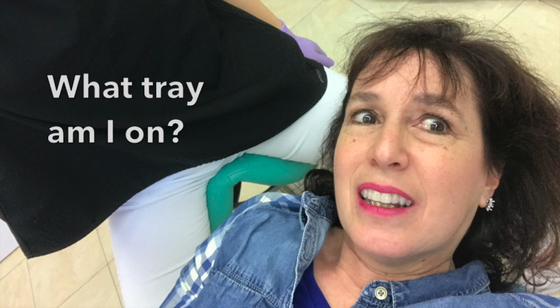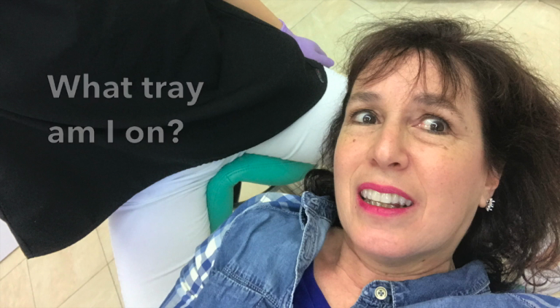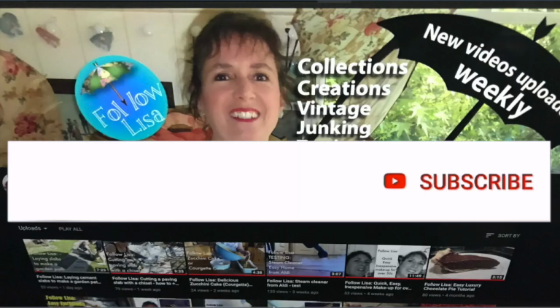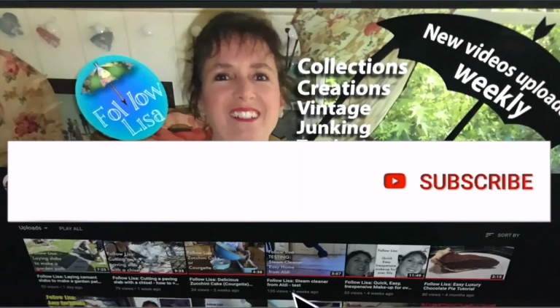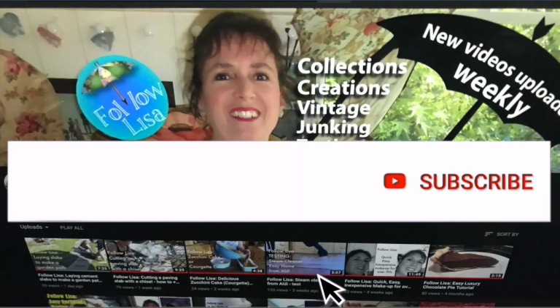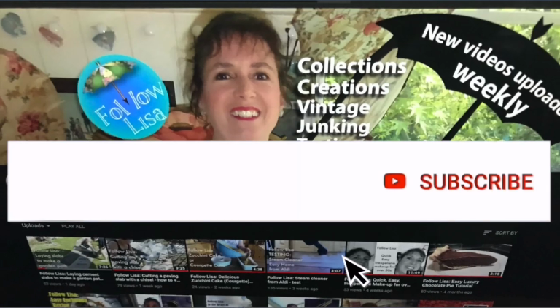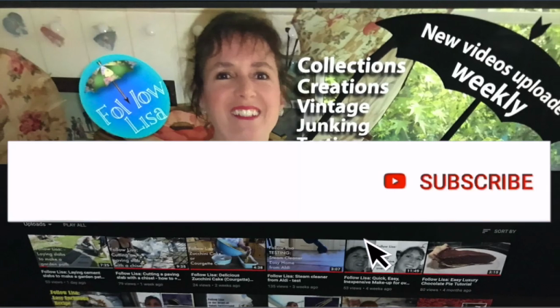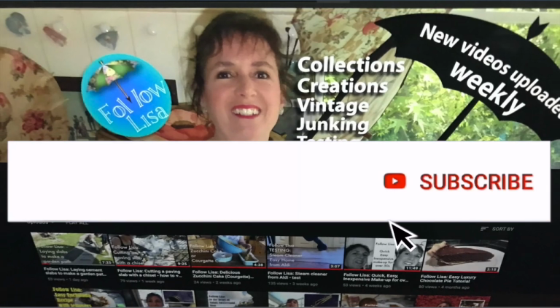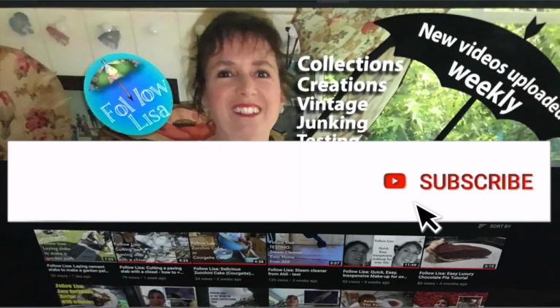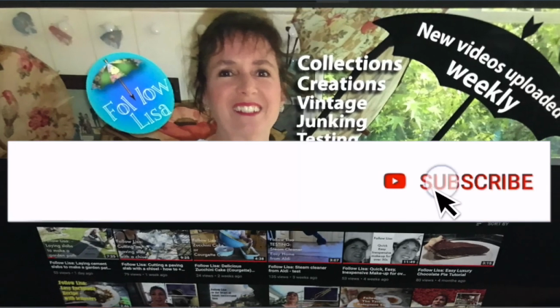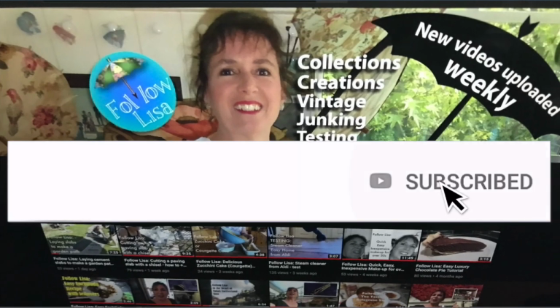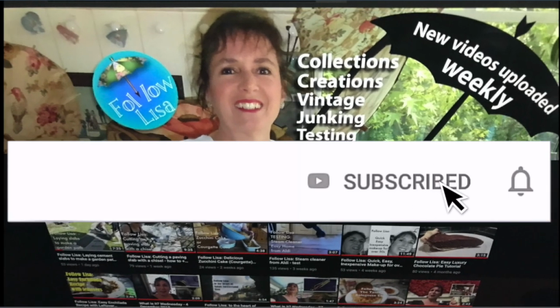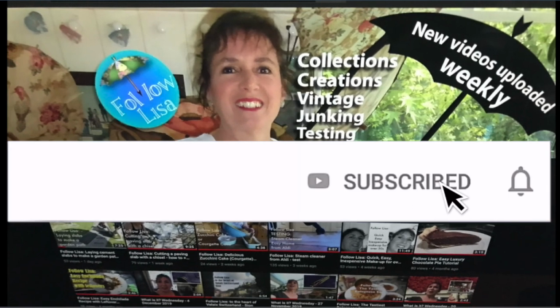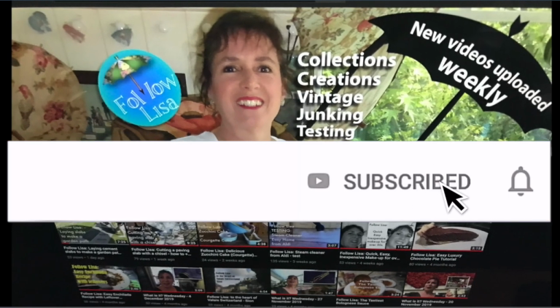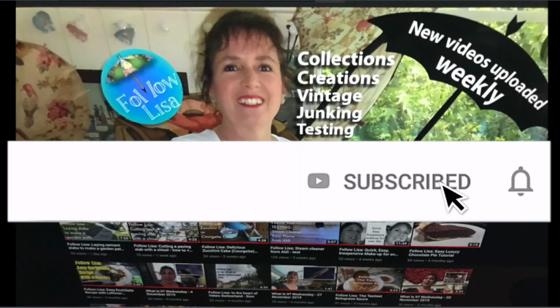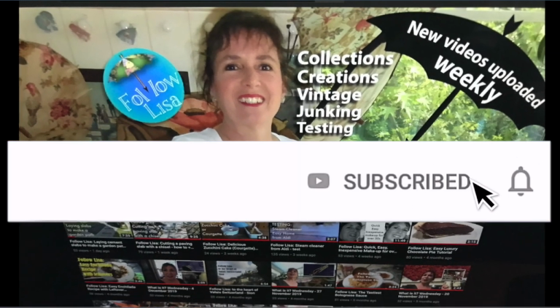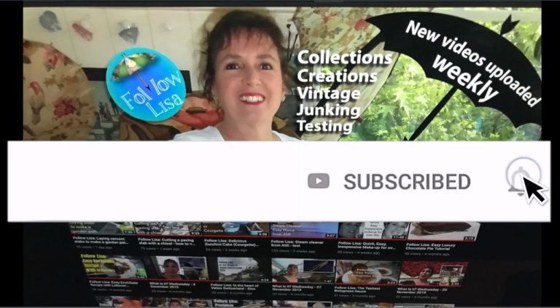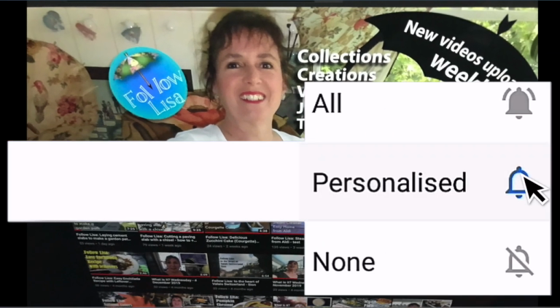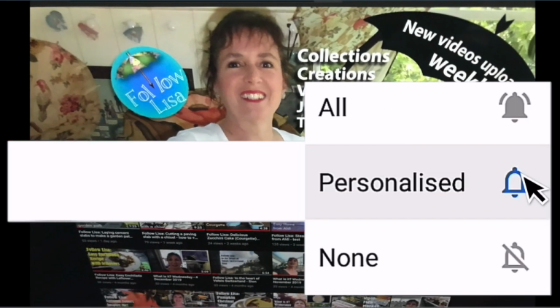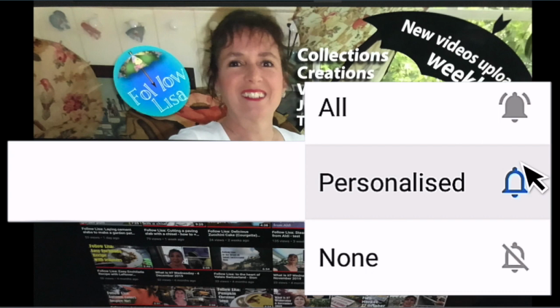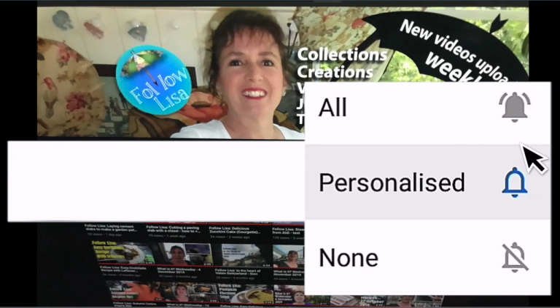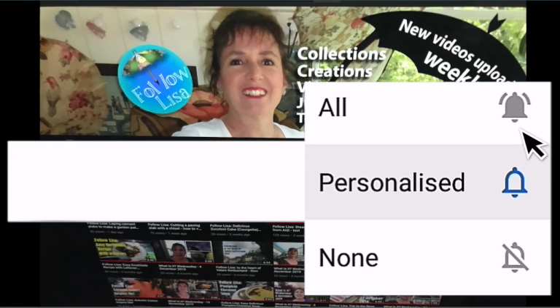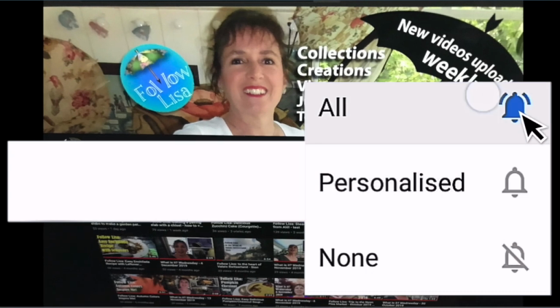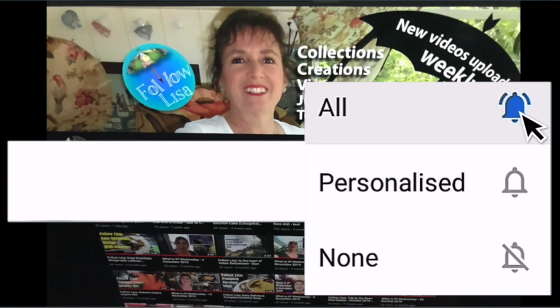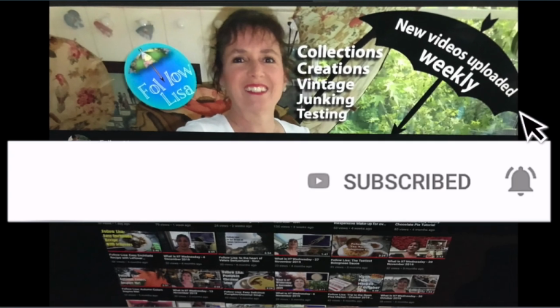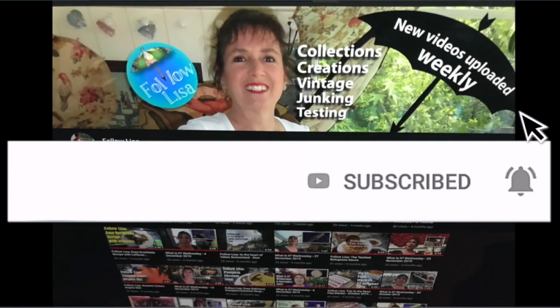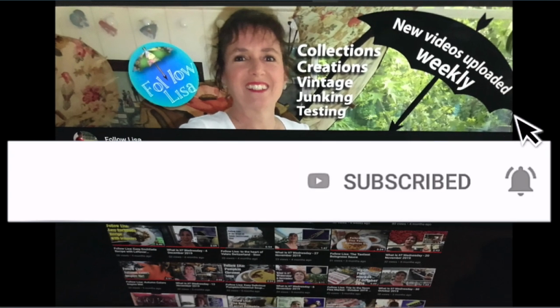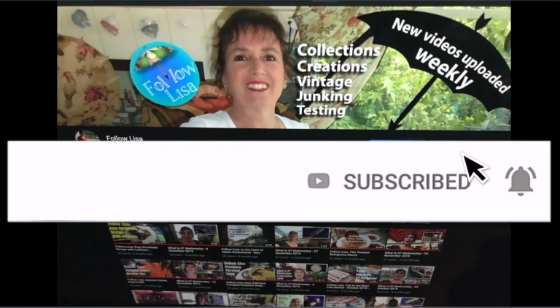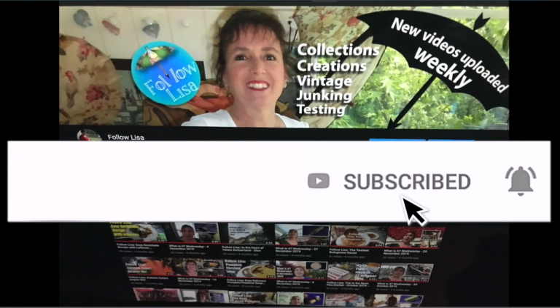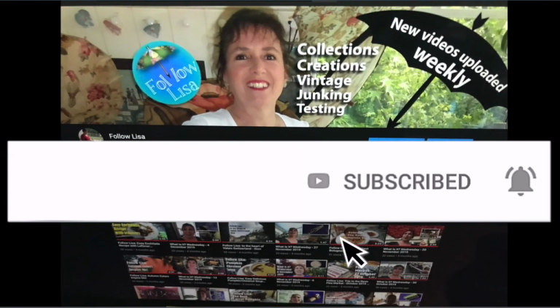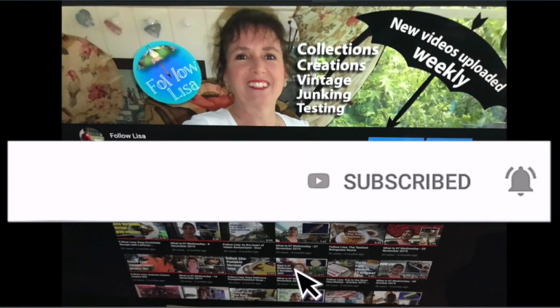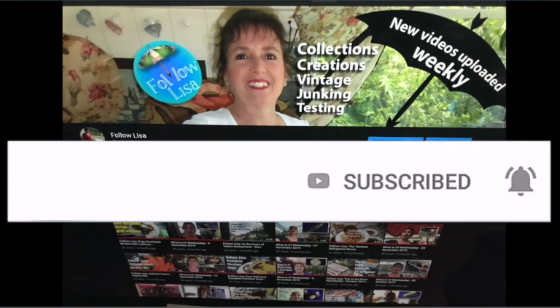Please subscribe and click on the little notification bell so you don't miss any of my future videos.